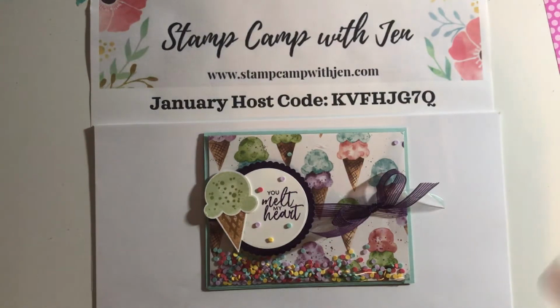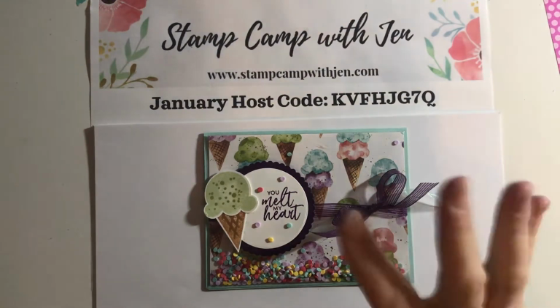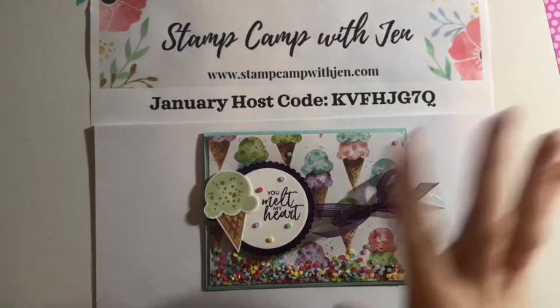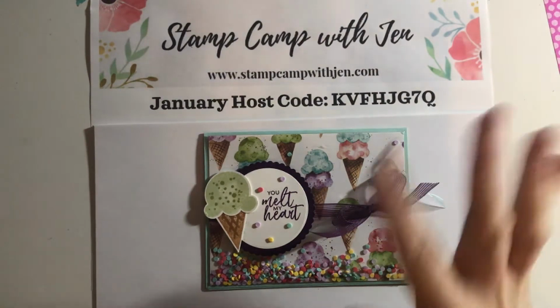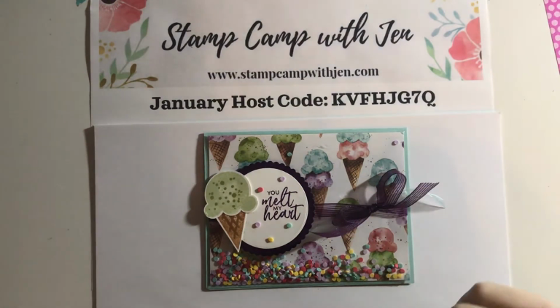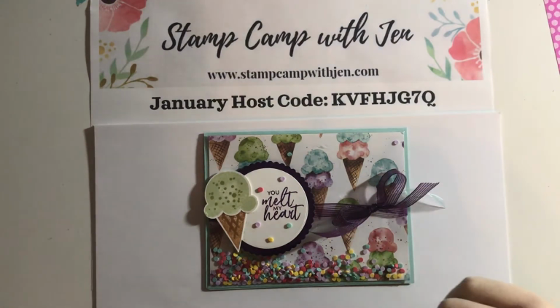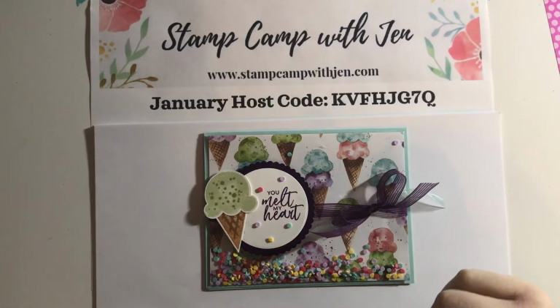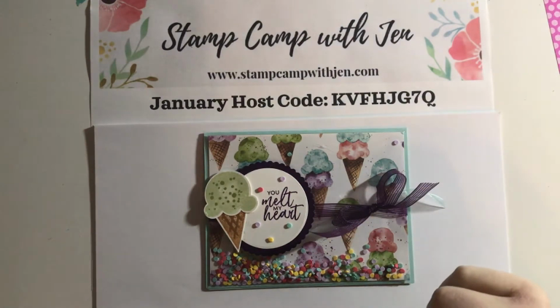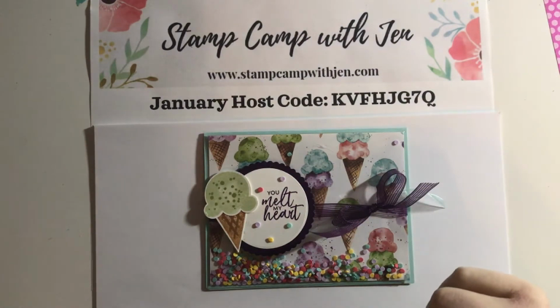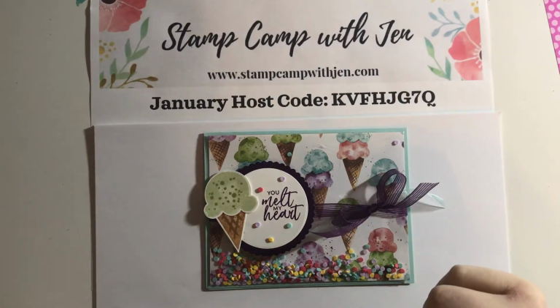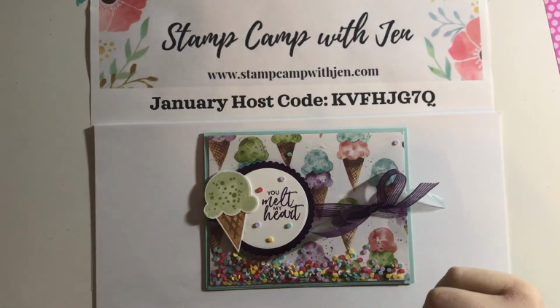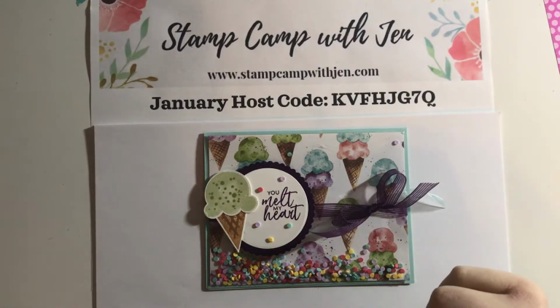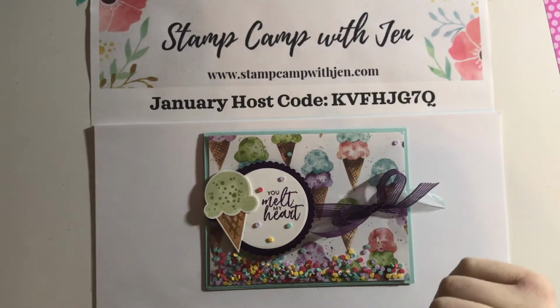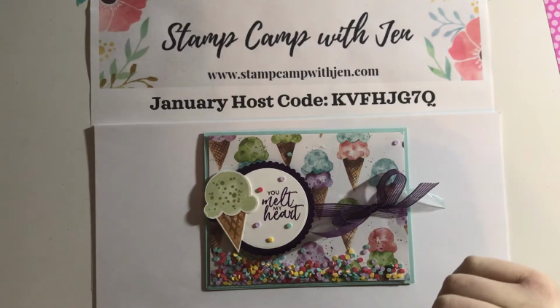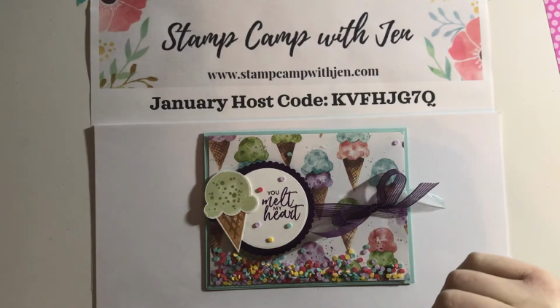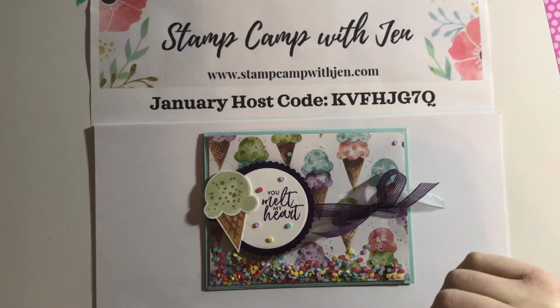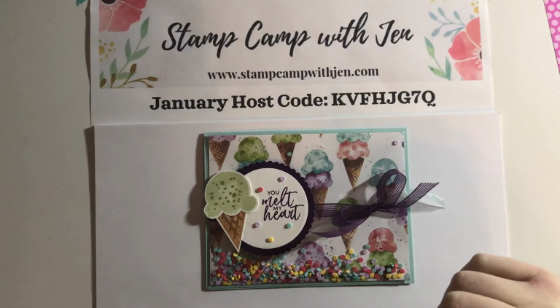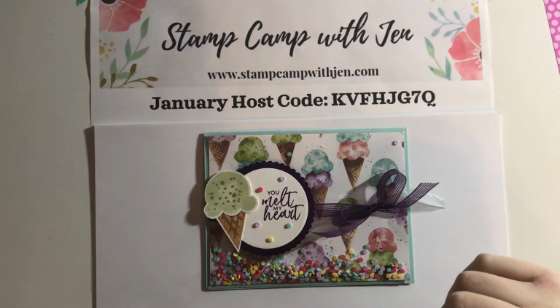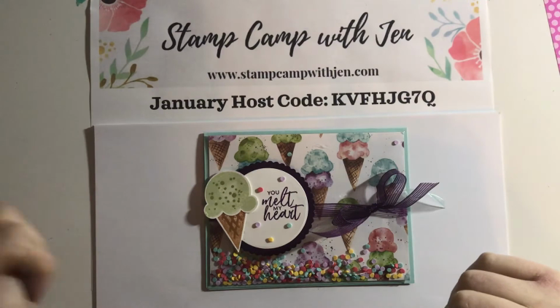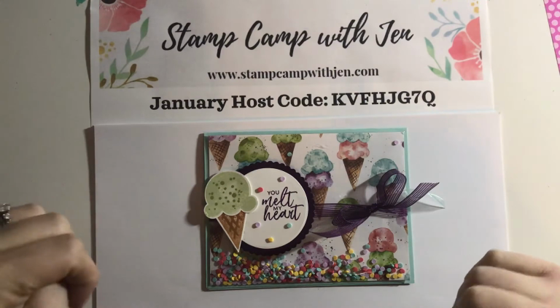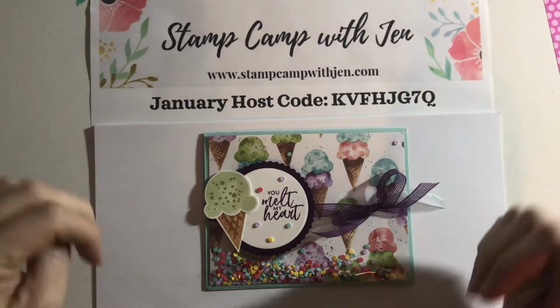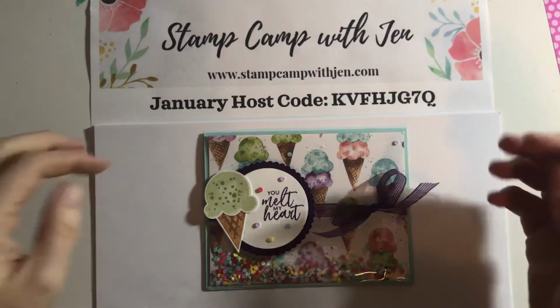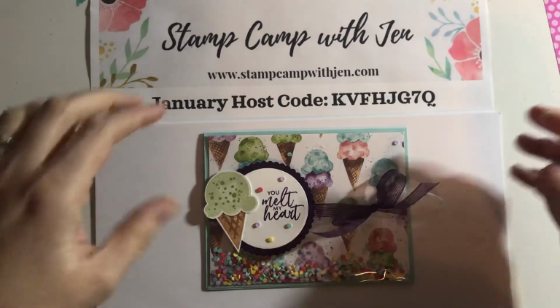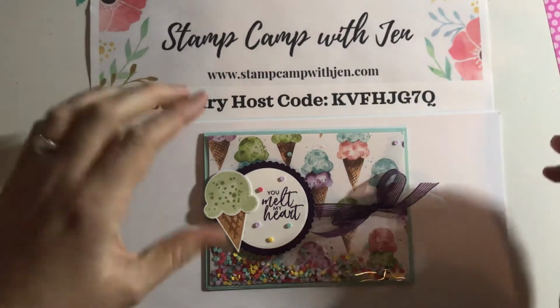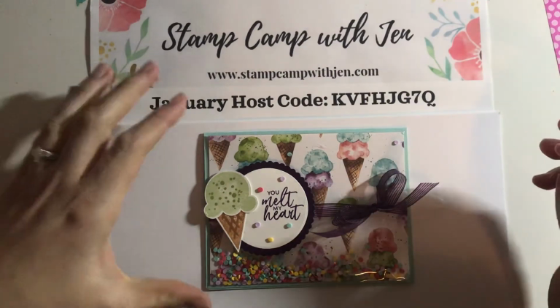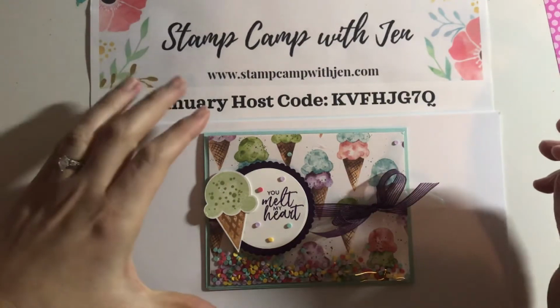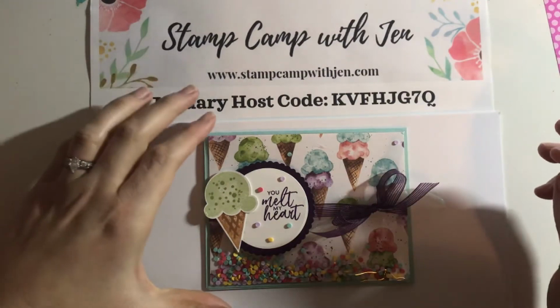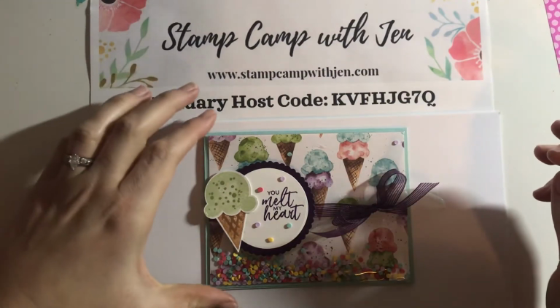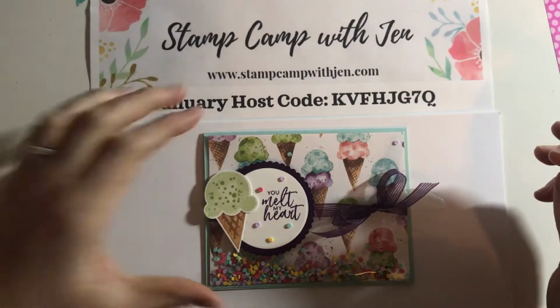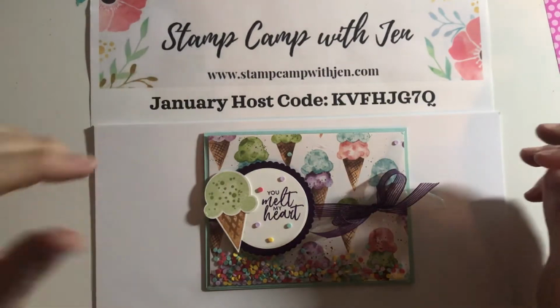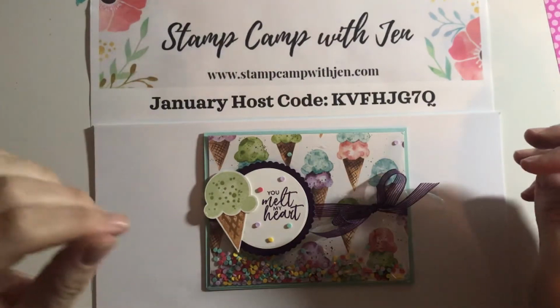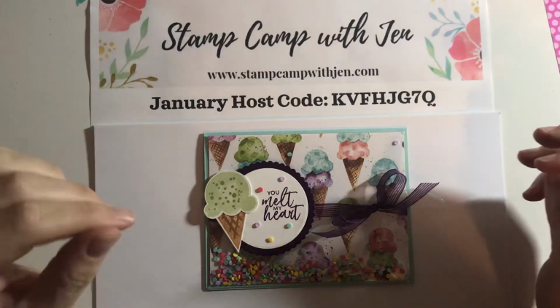Hi everyone, Jen Roke here at stampcampwithjen.com. I am an independent Stampin' Up demonstrator in Summerfield, Florida.